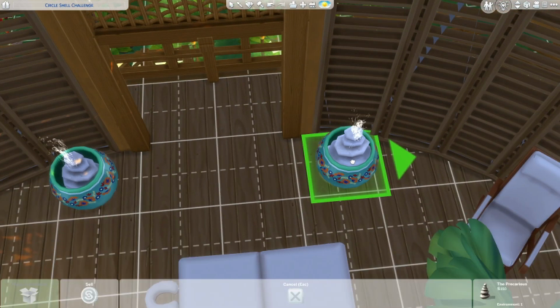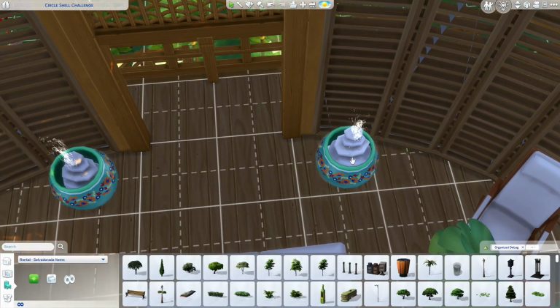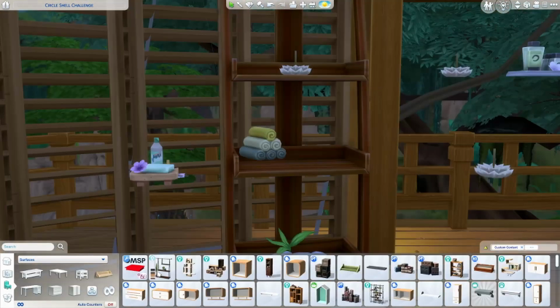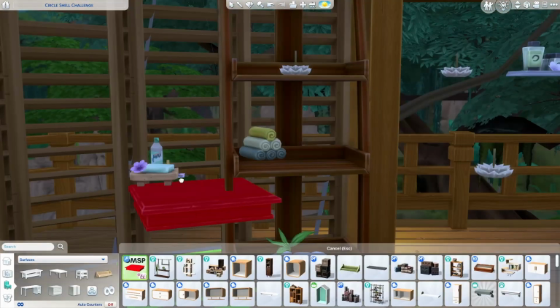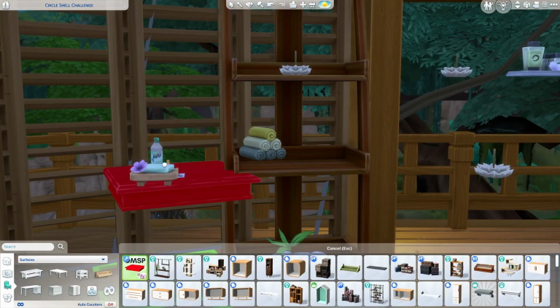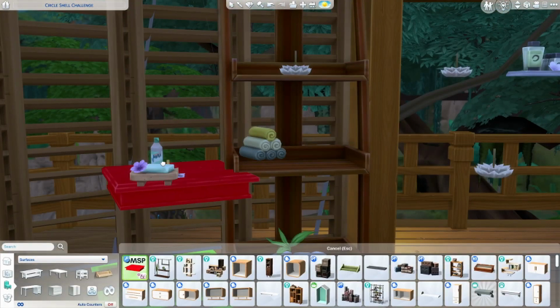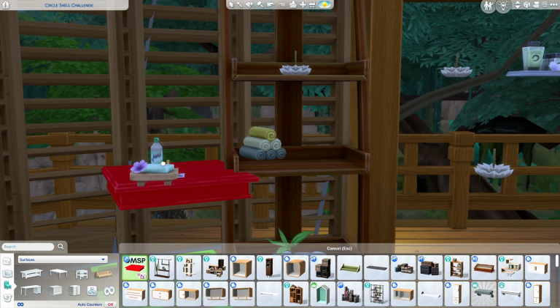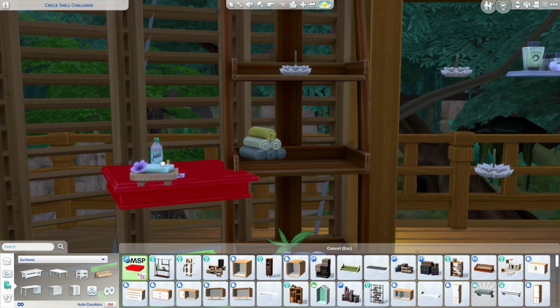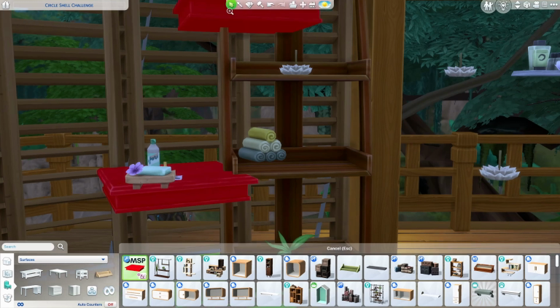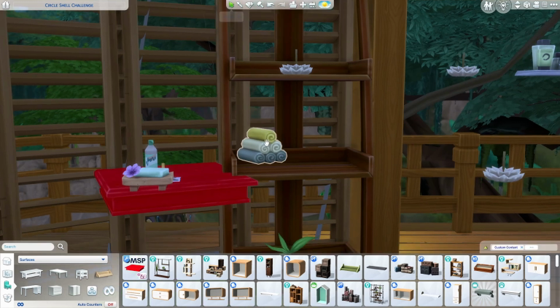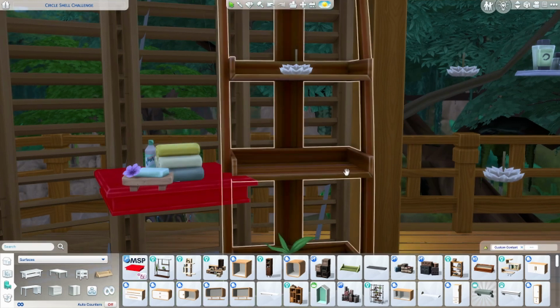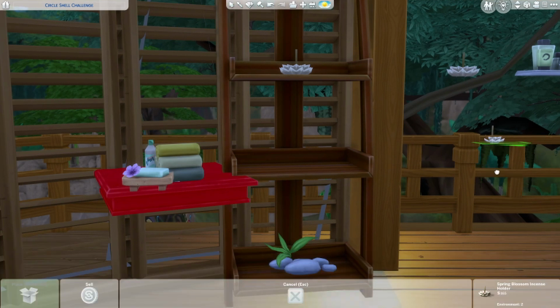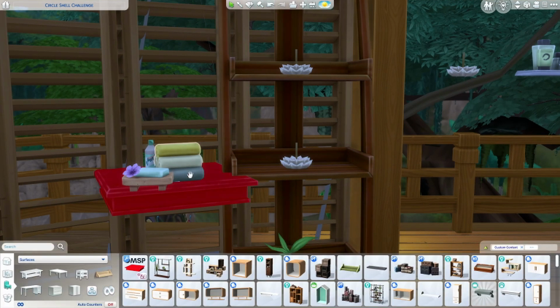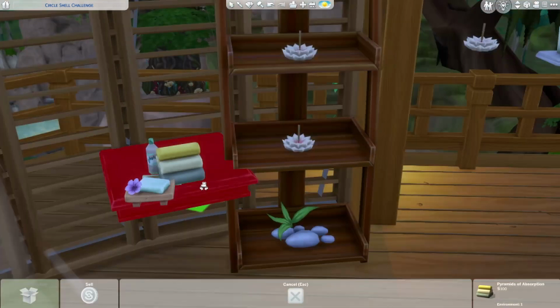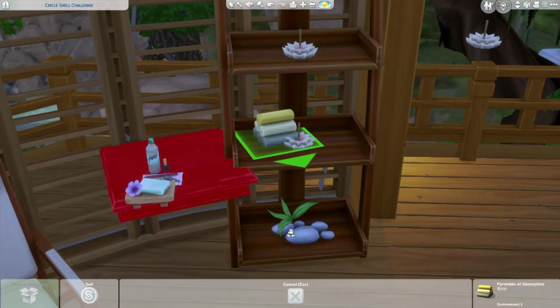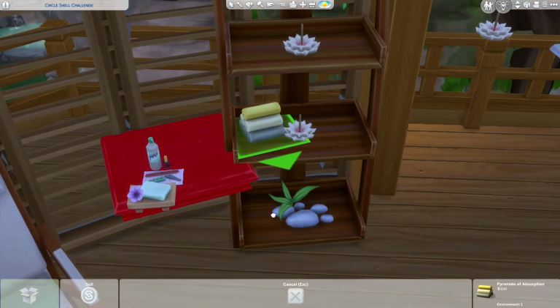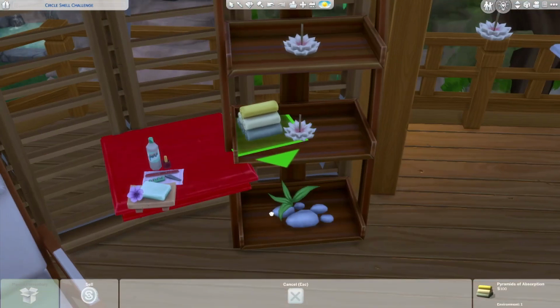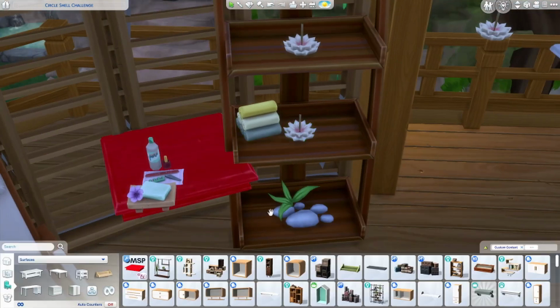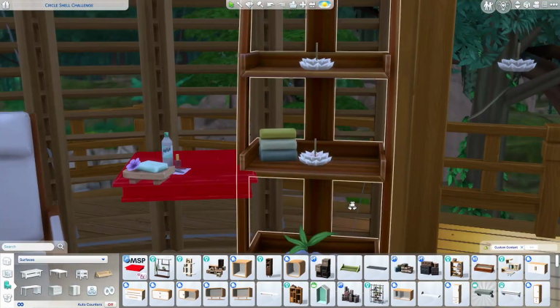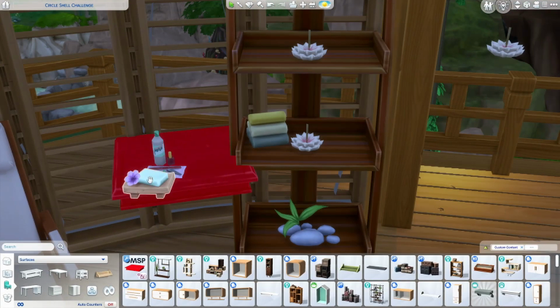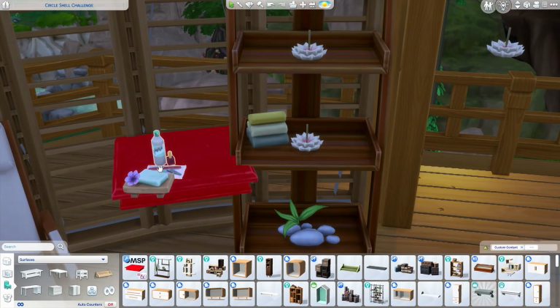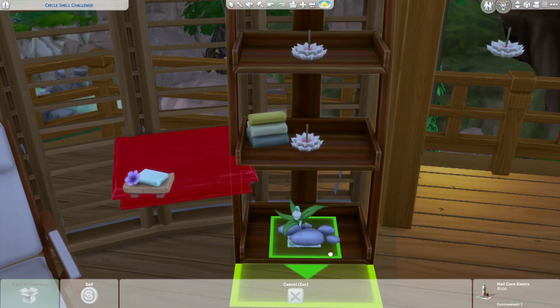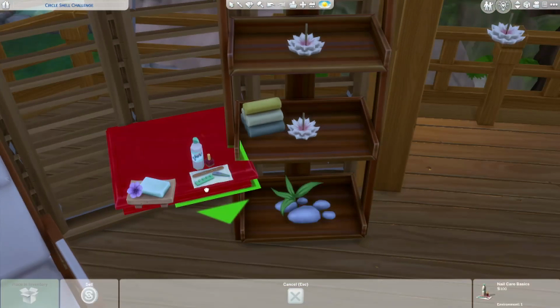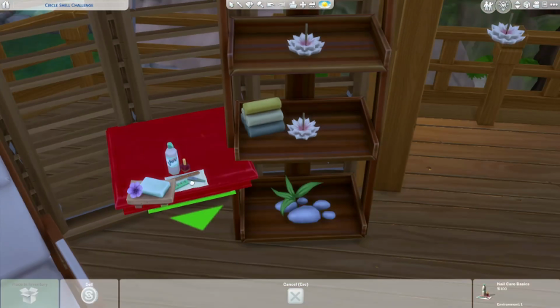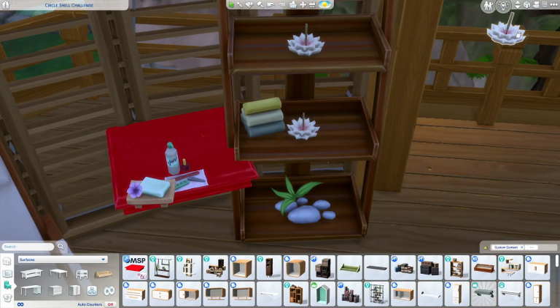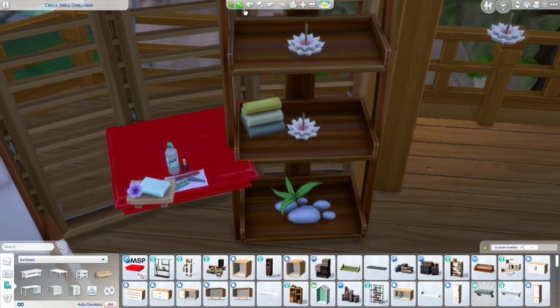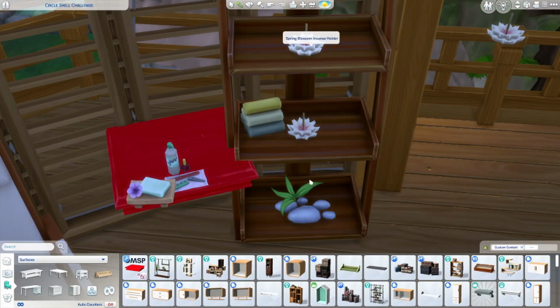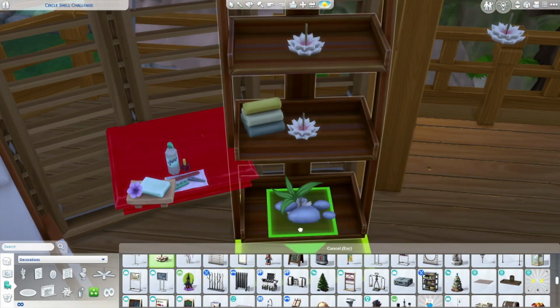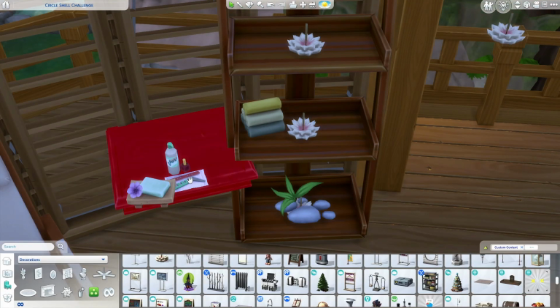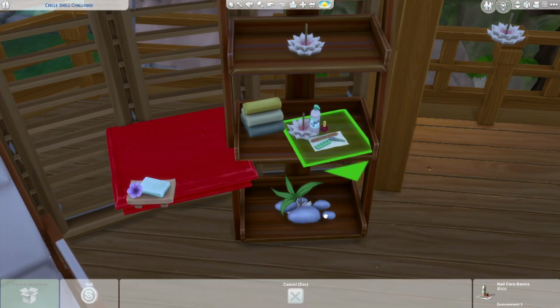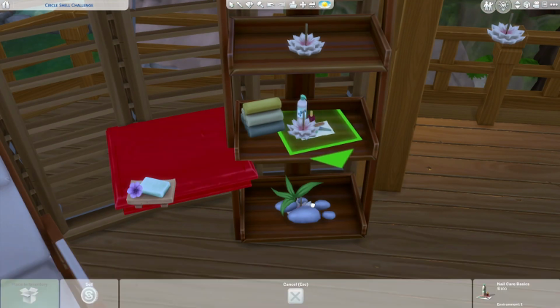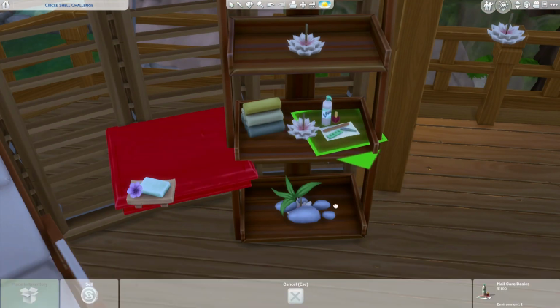I used the OMSP red shelf here again to place these objects at custom heights in the same way as before.